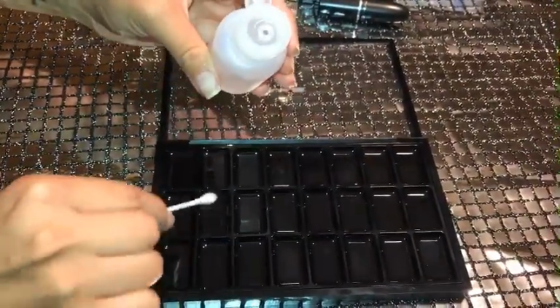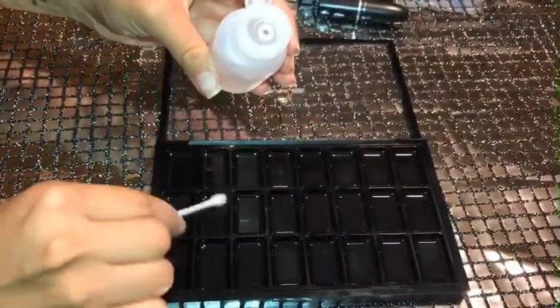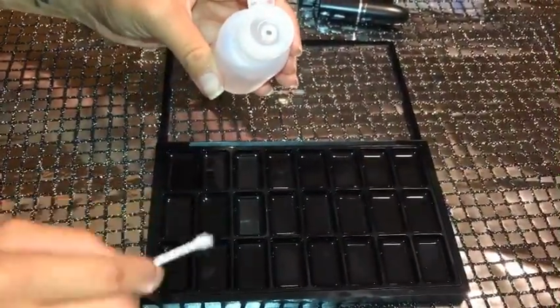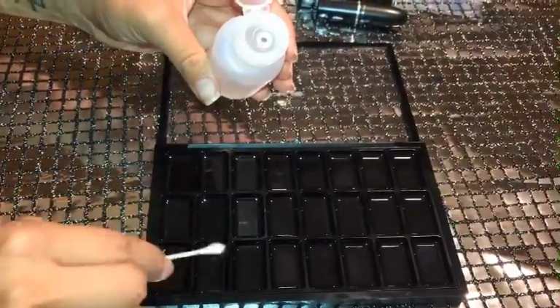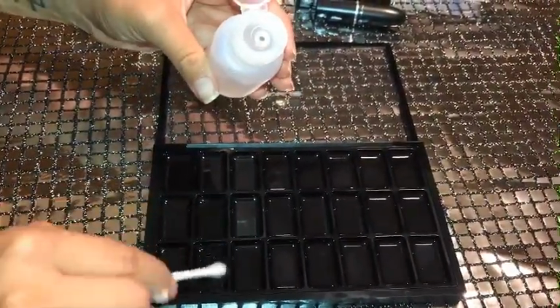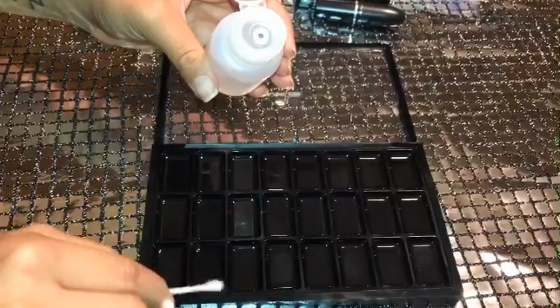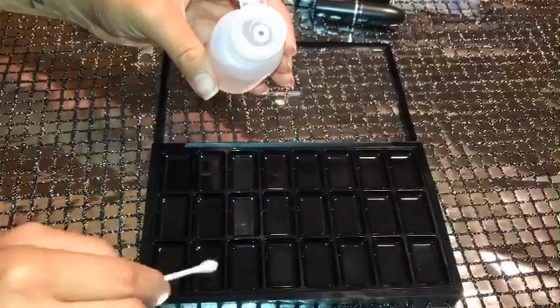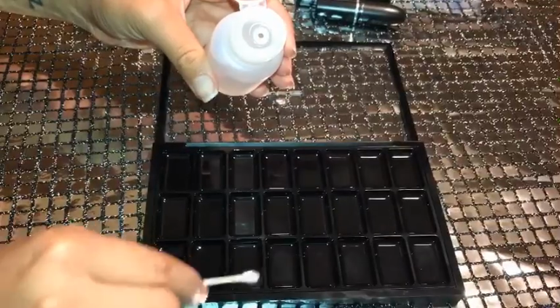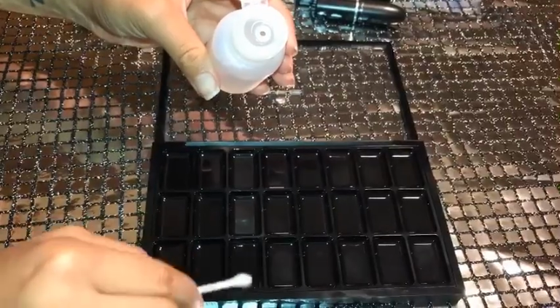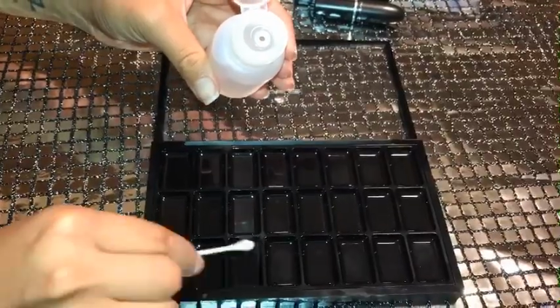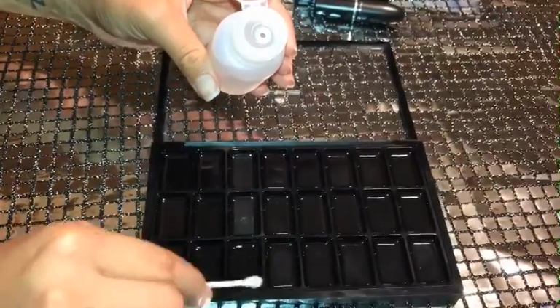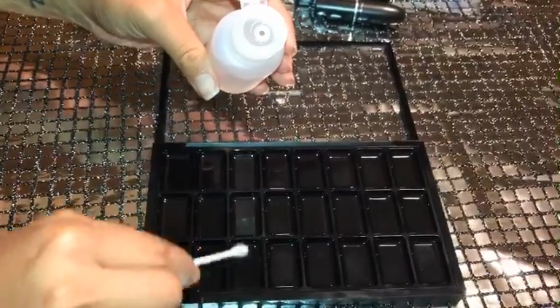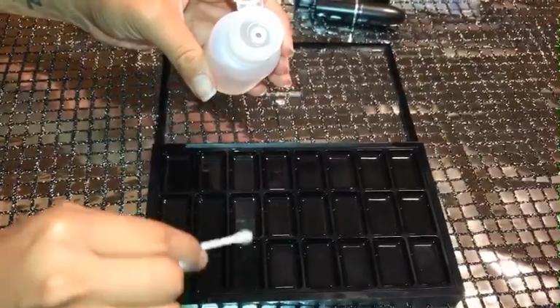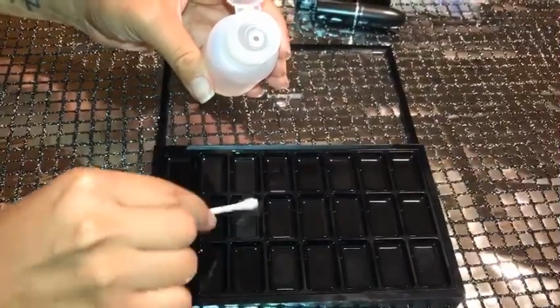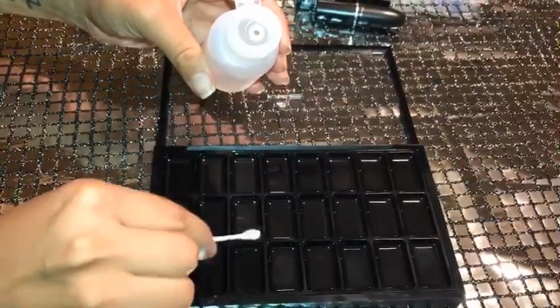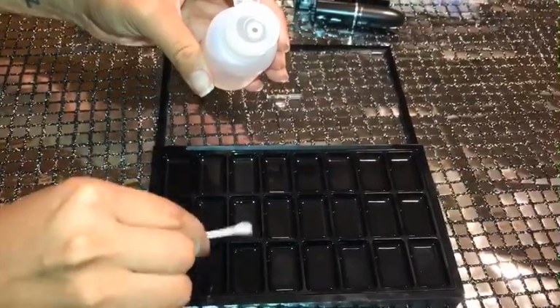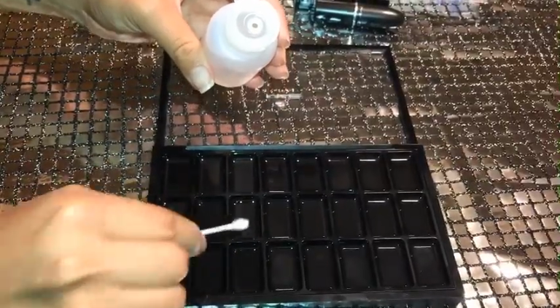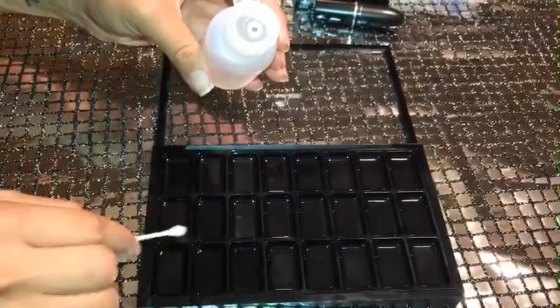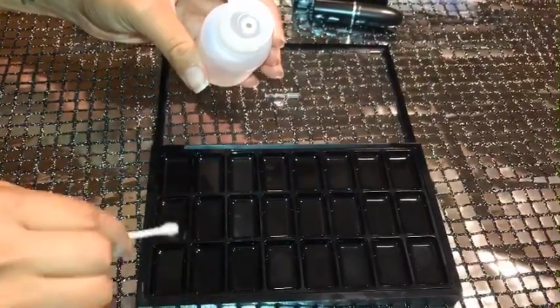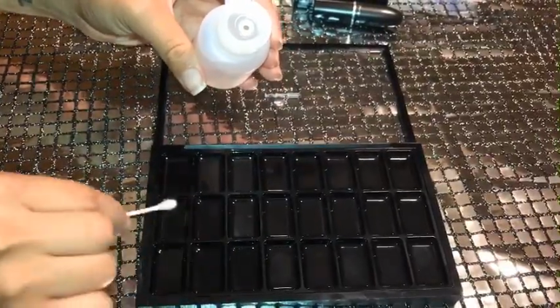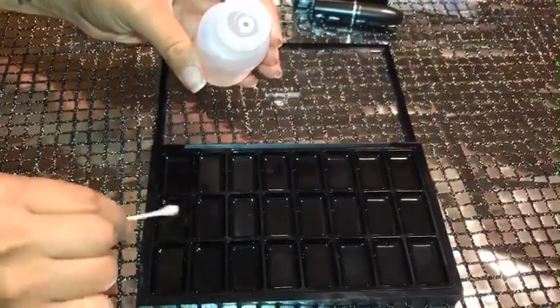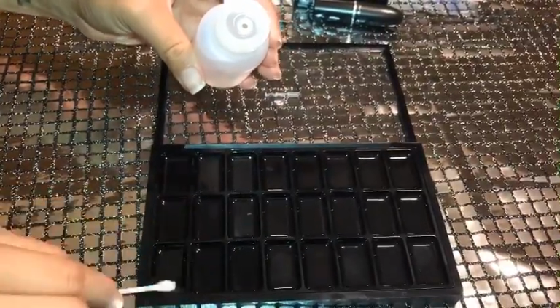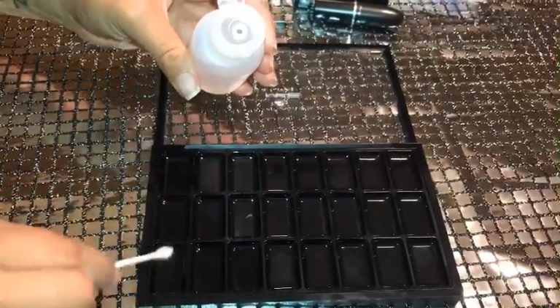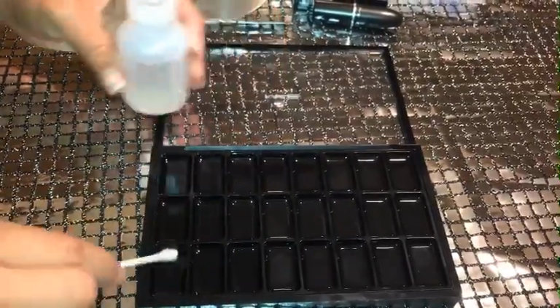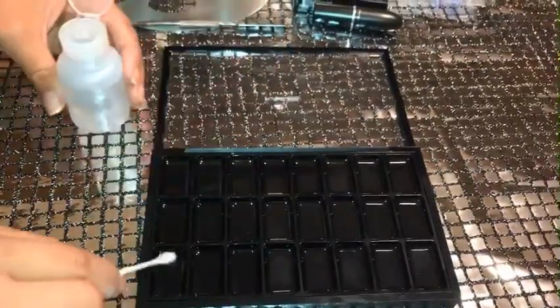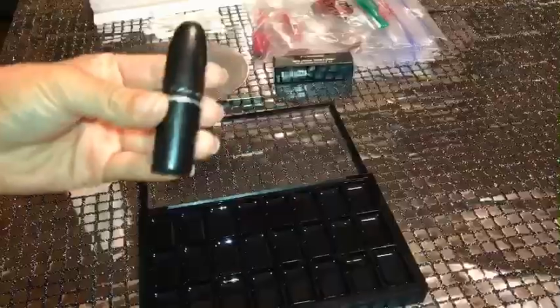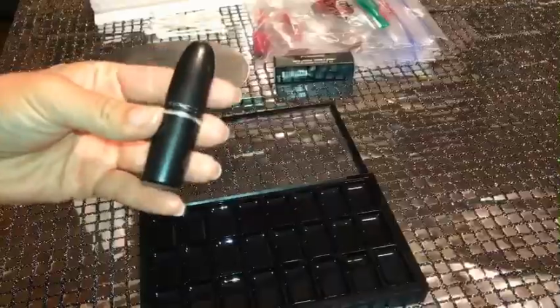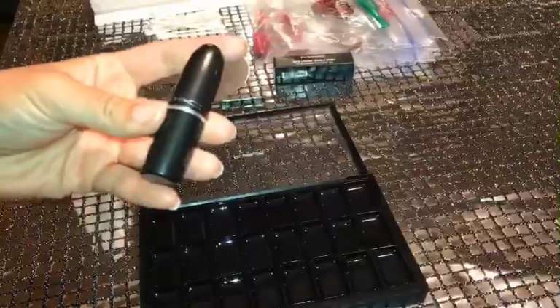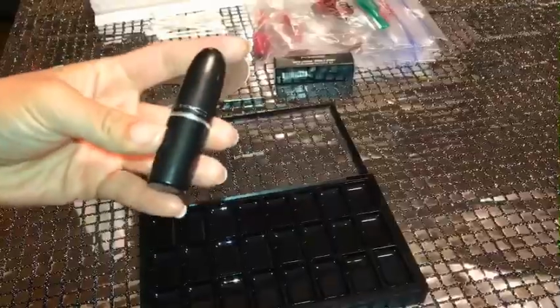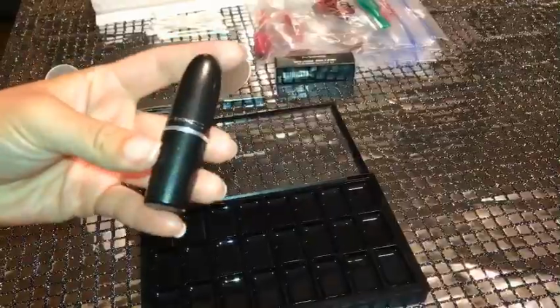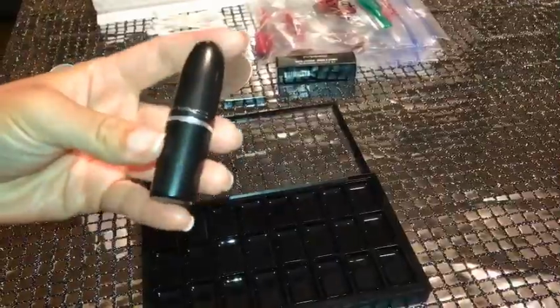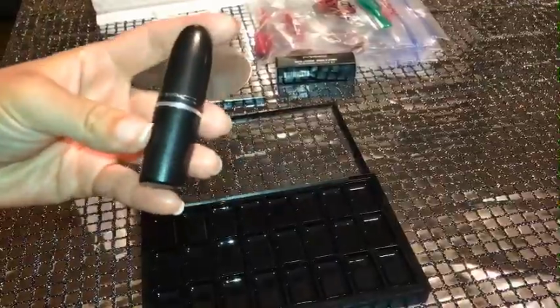First things first, I am going to sanitize every well with a q-tip and alcohol just to make sure everything is extremely clean, and then I'm going to dry that out as well.